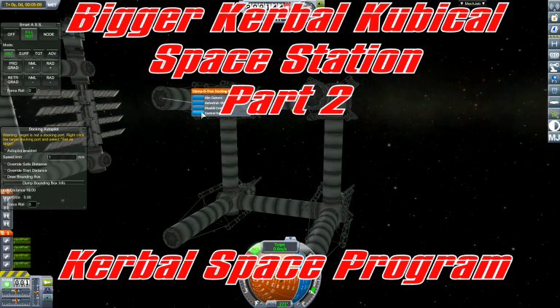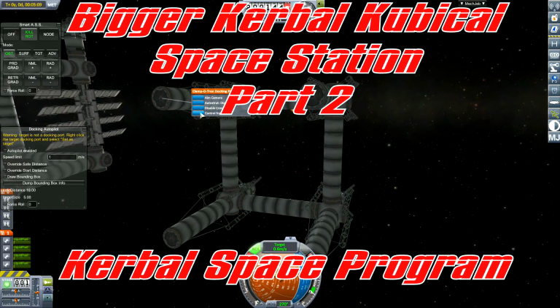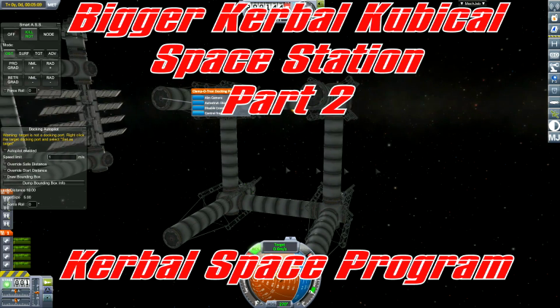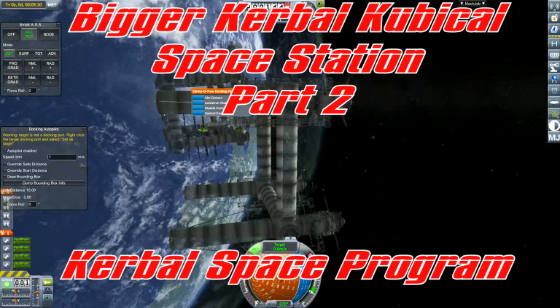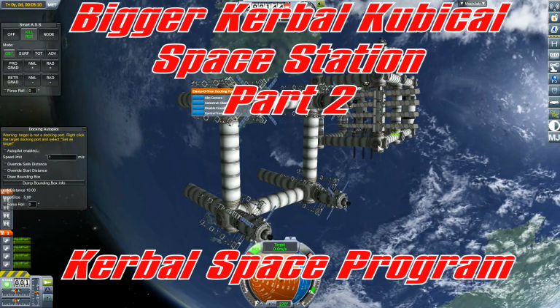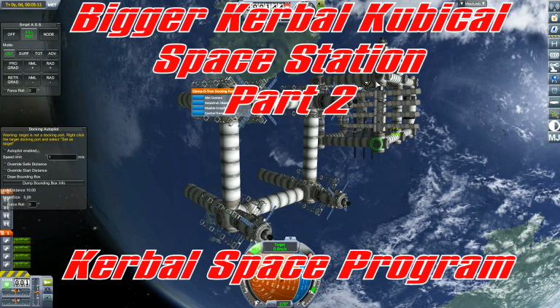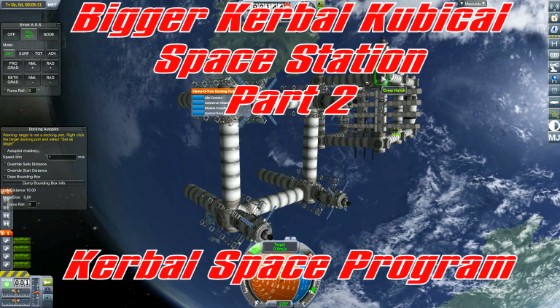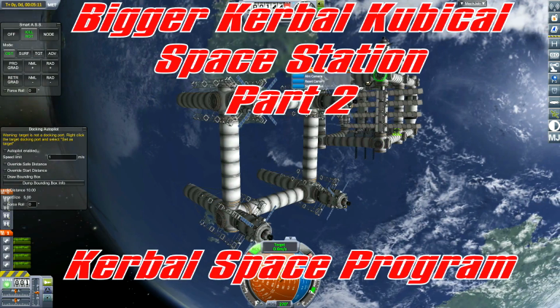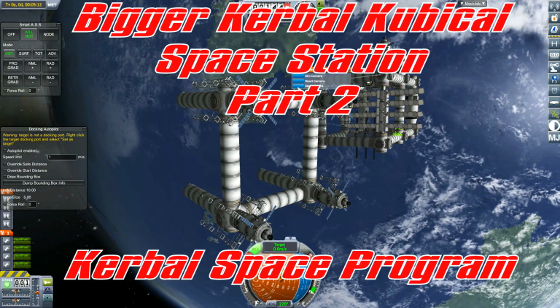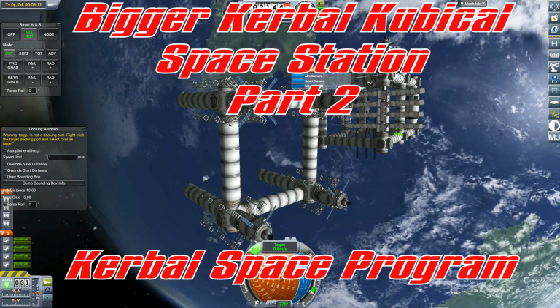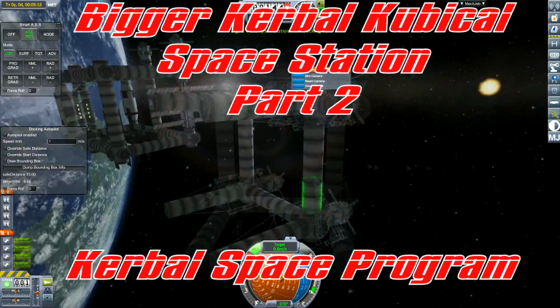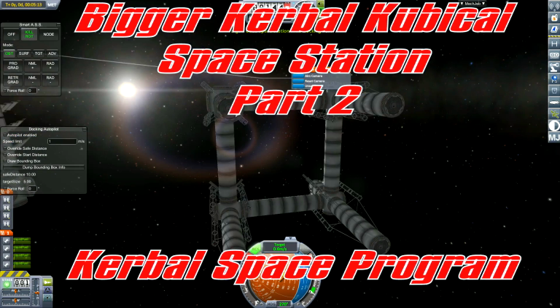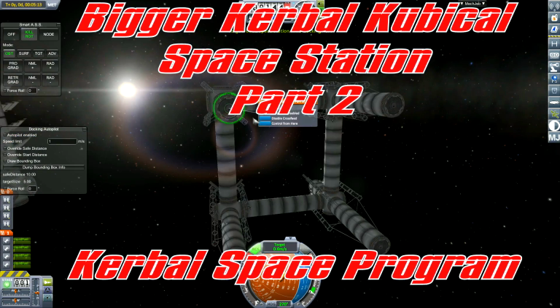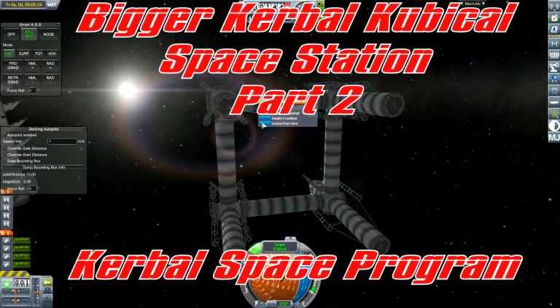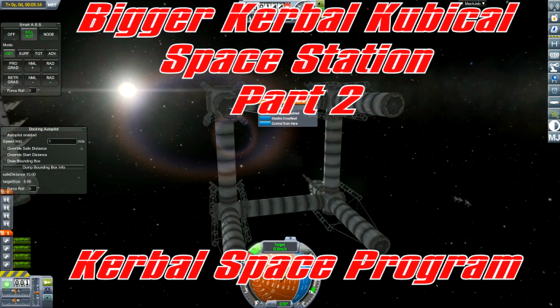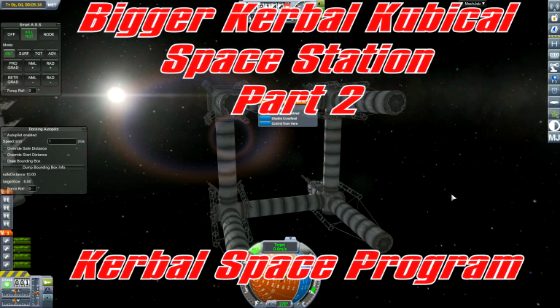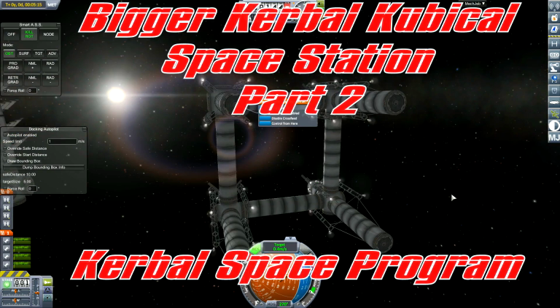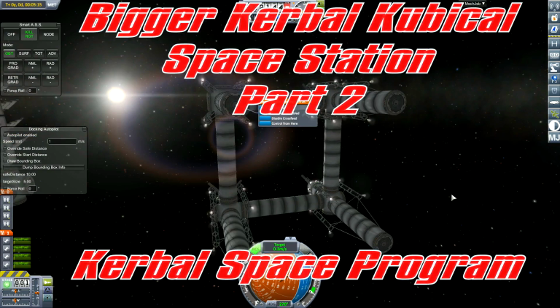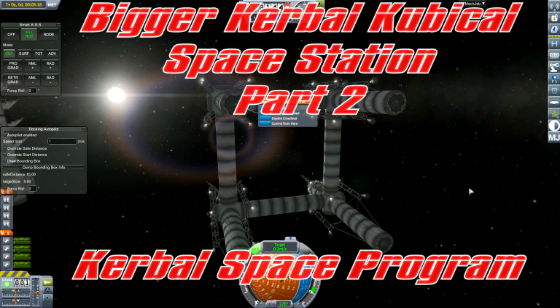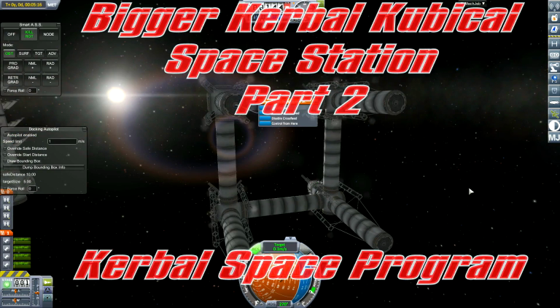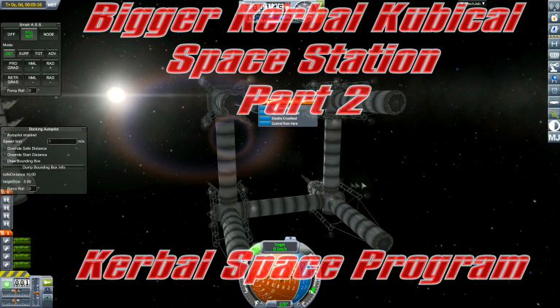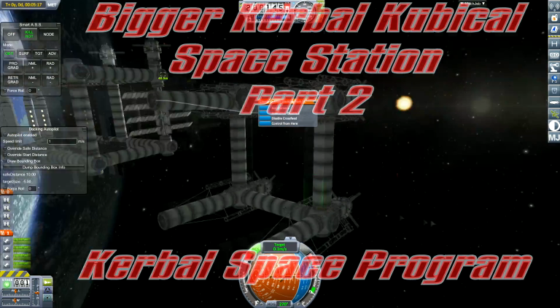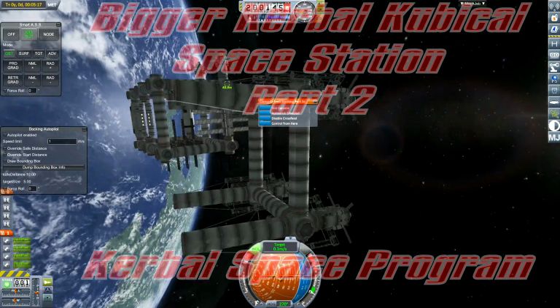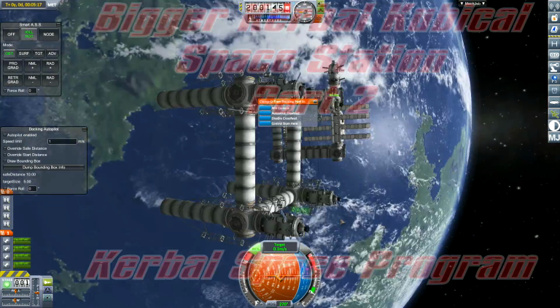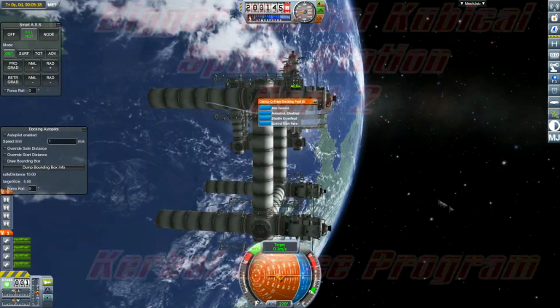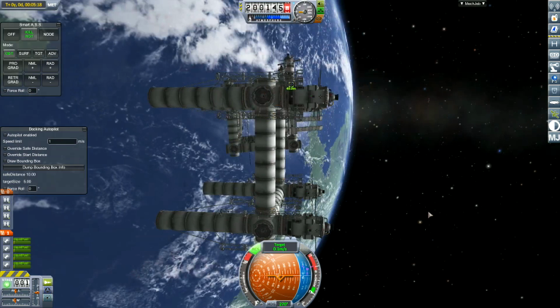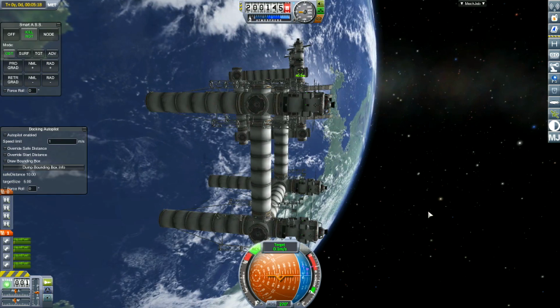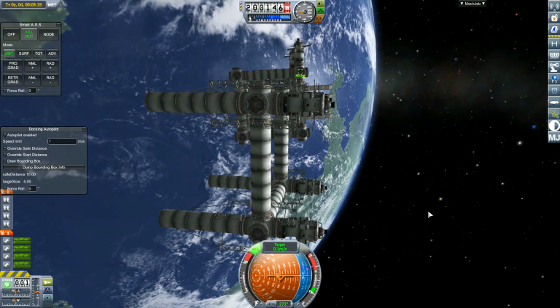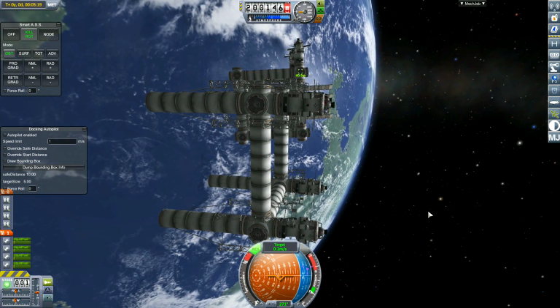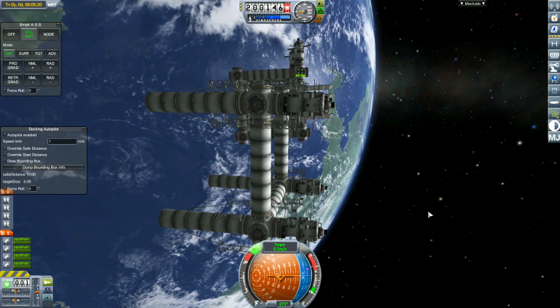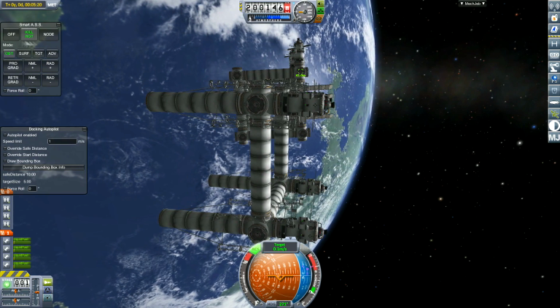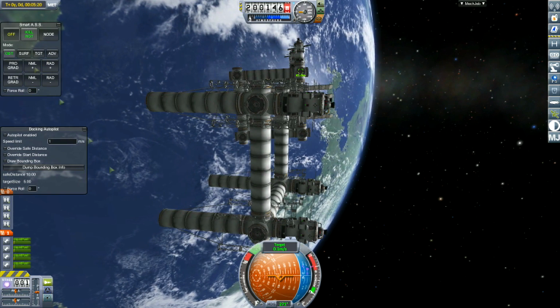Hello guys, I'm Orbita, your Welsh engineer, and welcome to Bigger Kerbal Cubicle Space Station, Part 2.